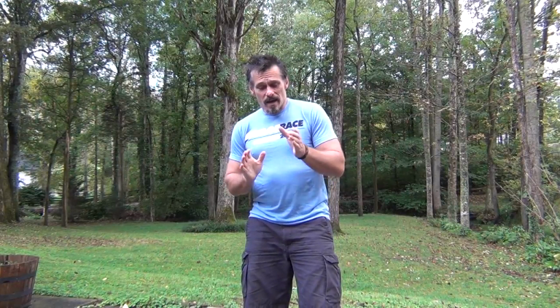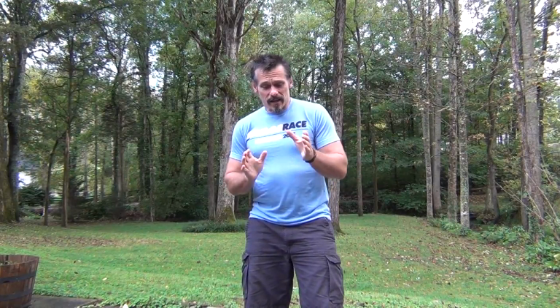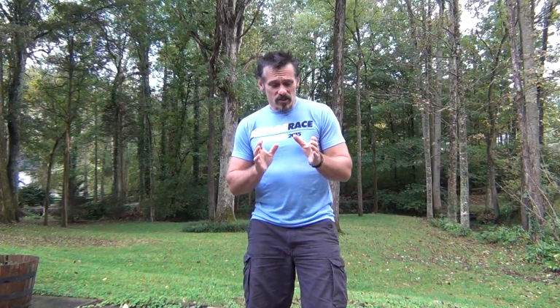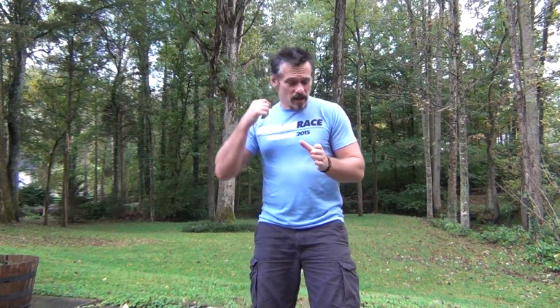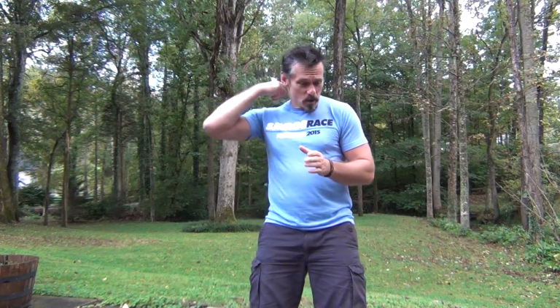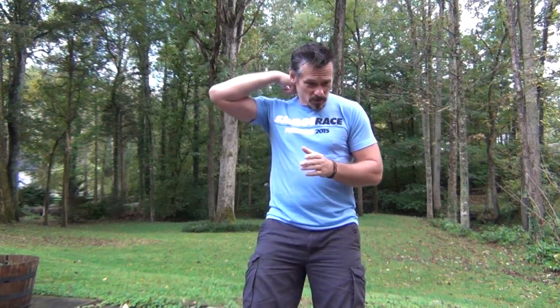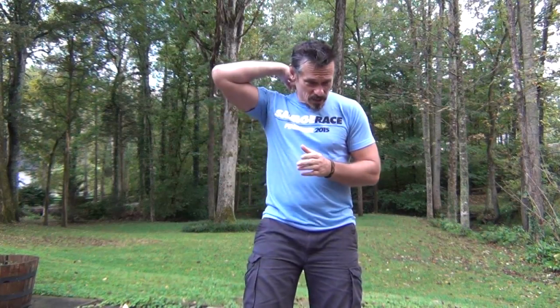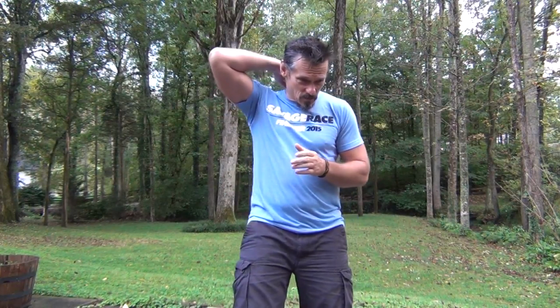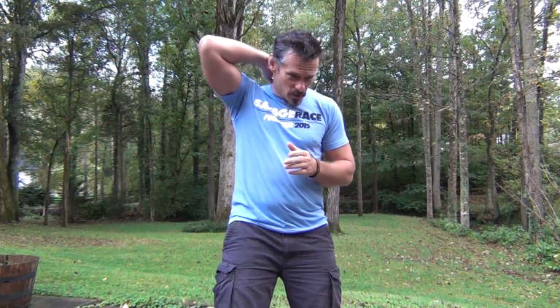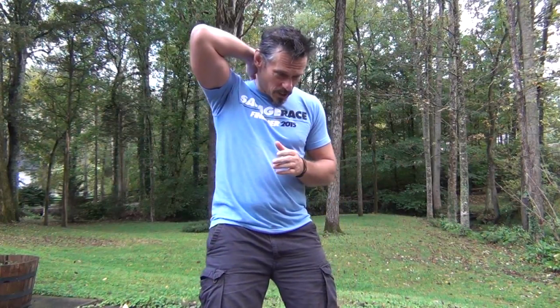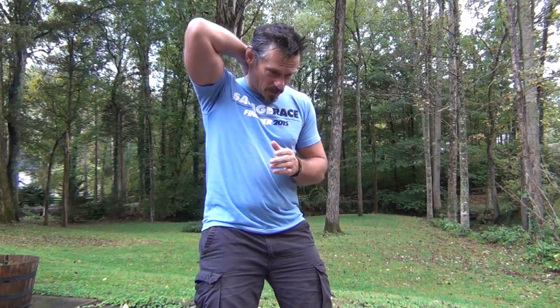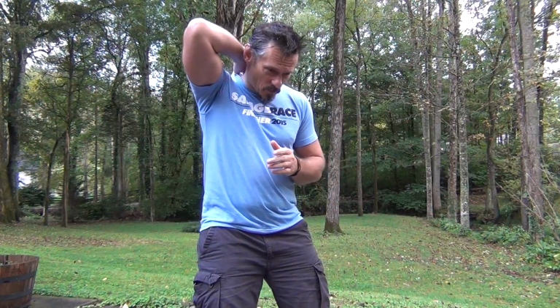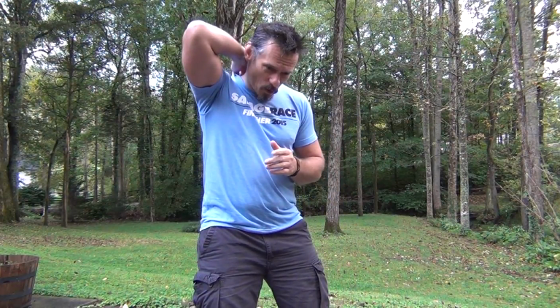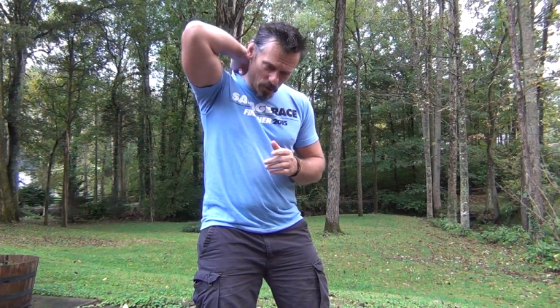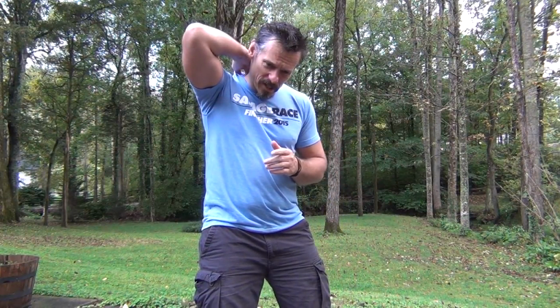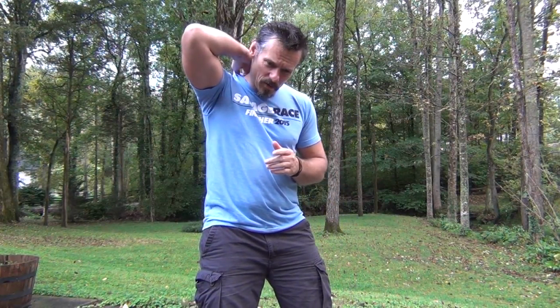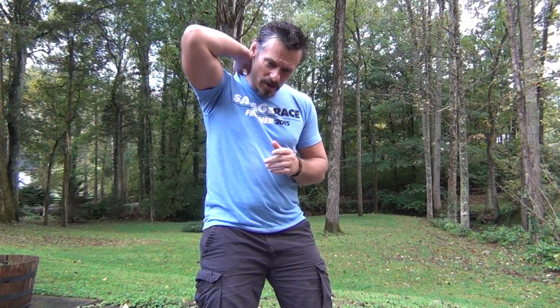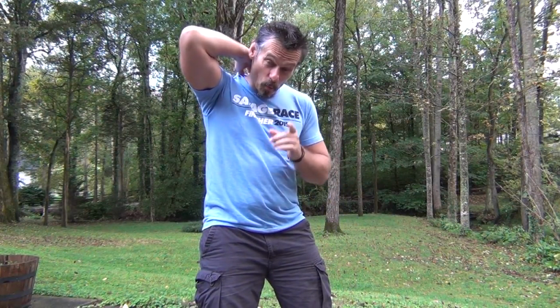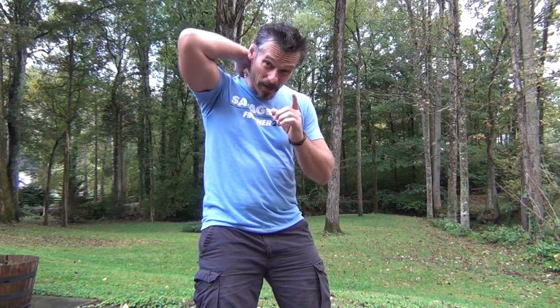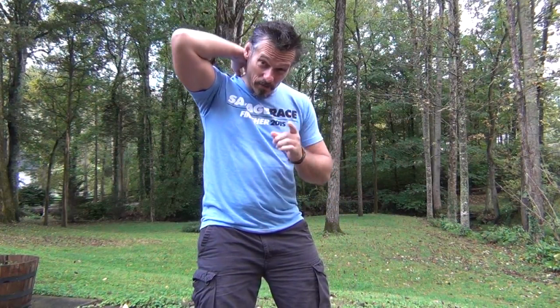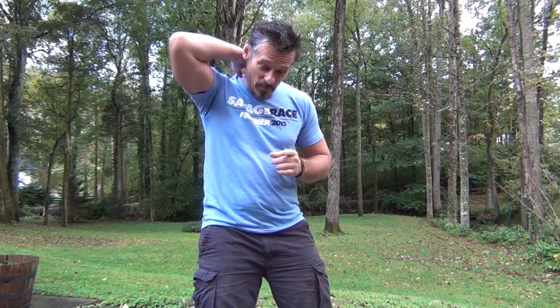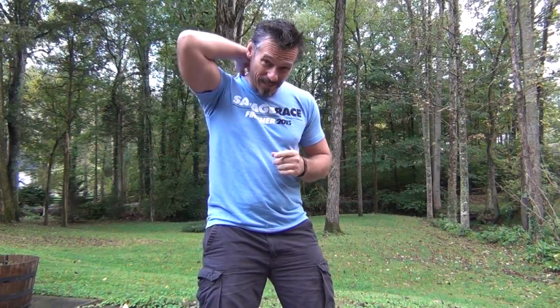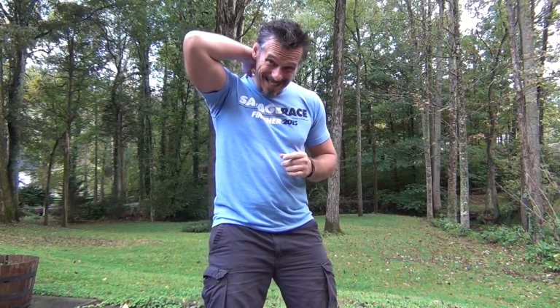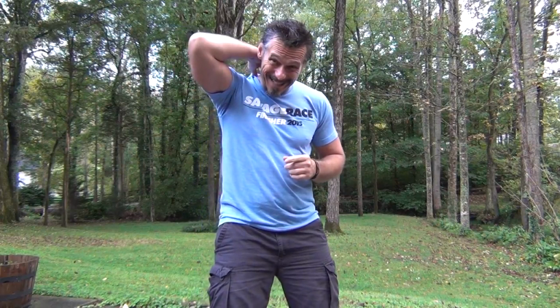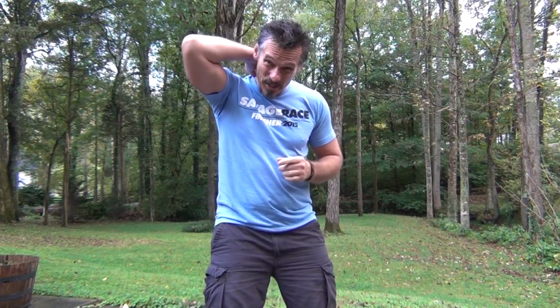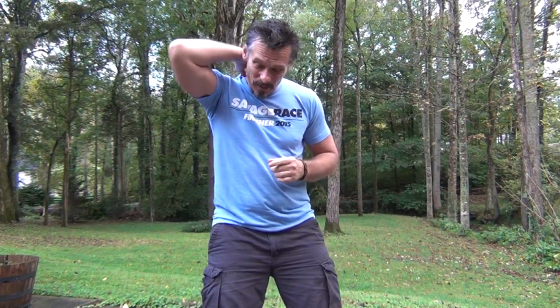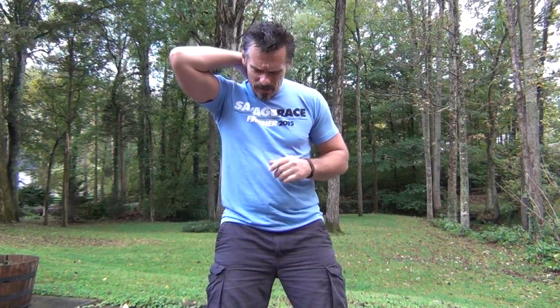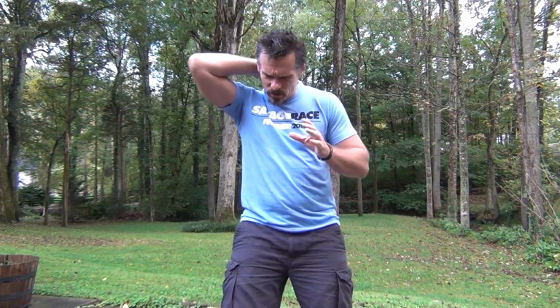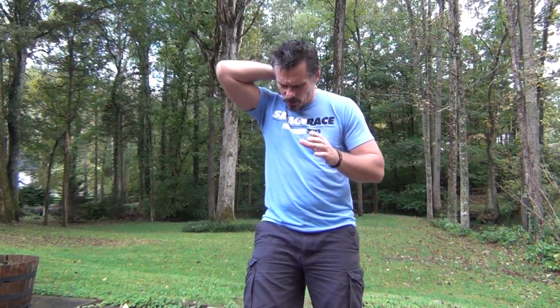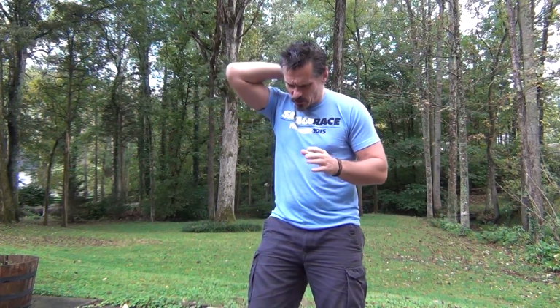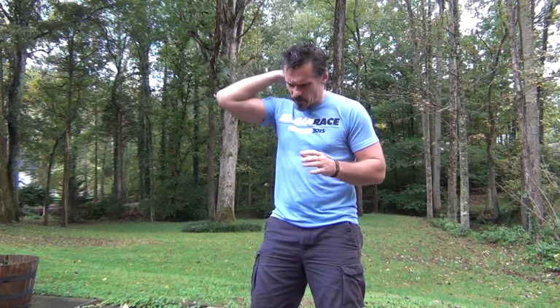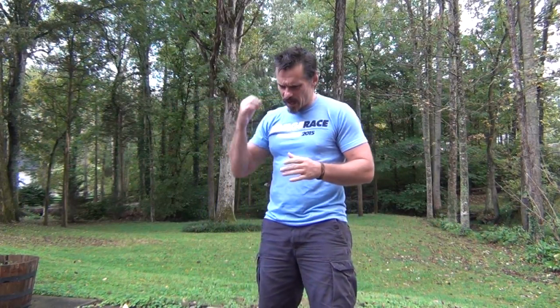Hey guys, I almost forgot to give you a video clip telling you about what we're doing on ESP Raw number 156. Can you believe it? Tons of cool stuff on that.